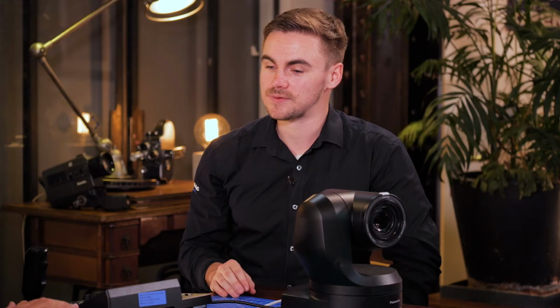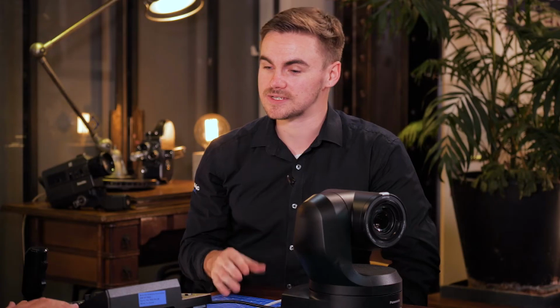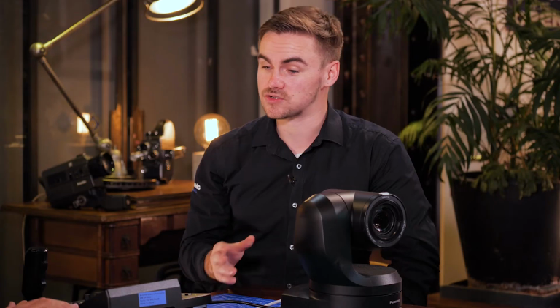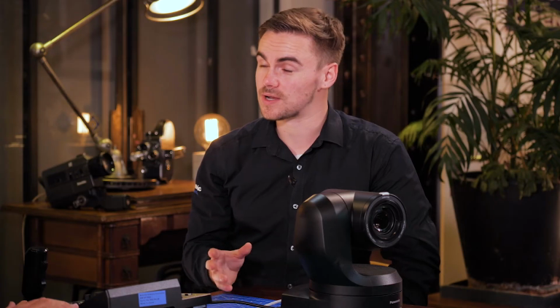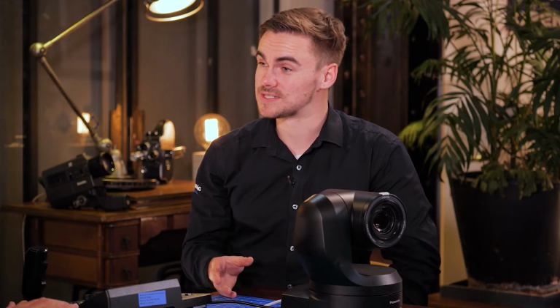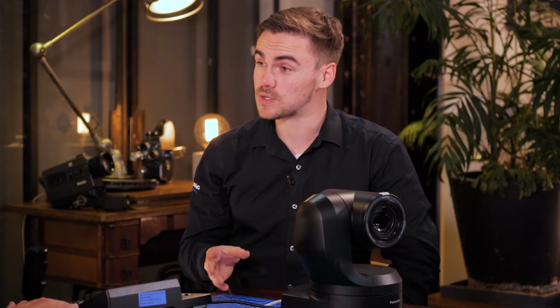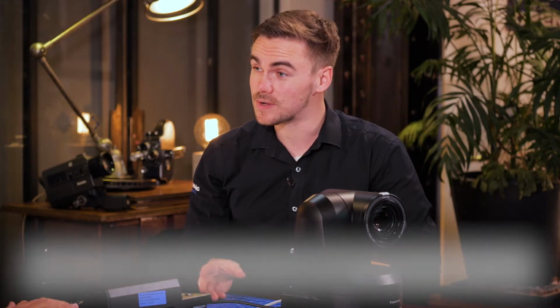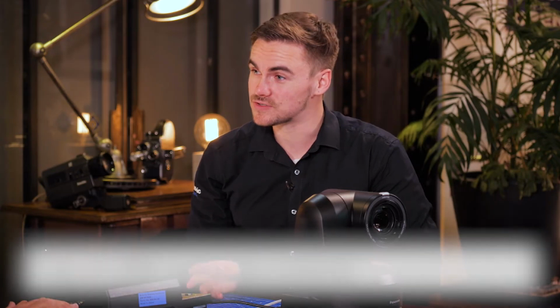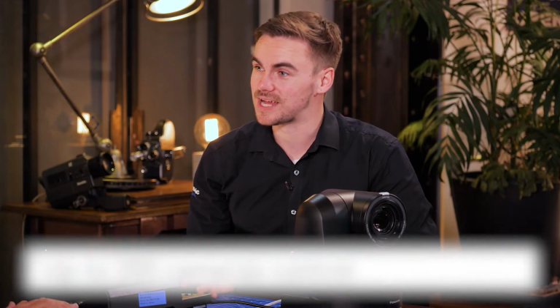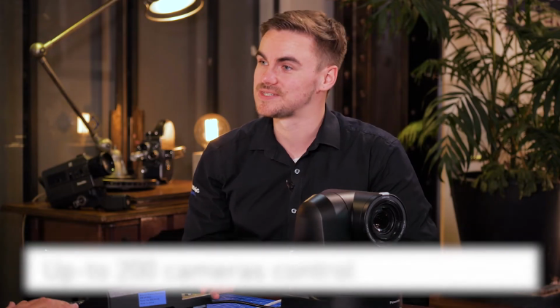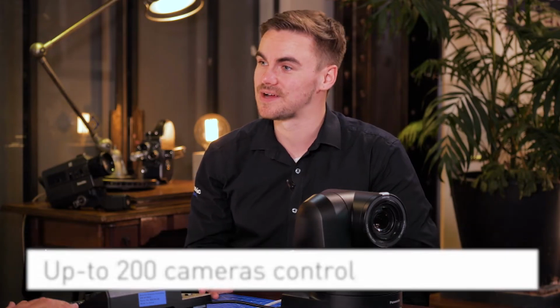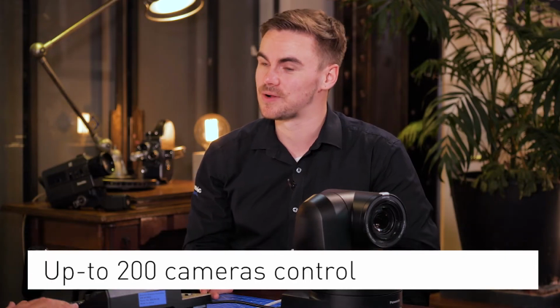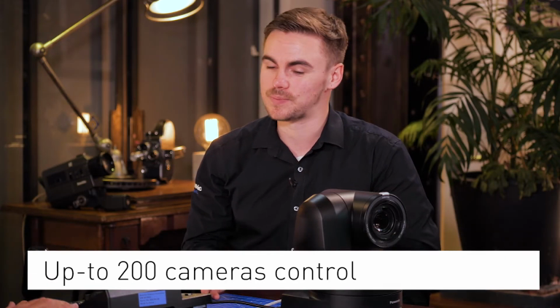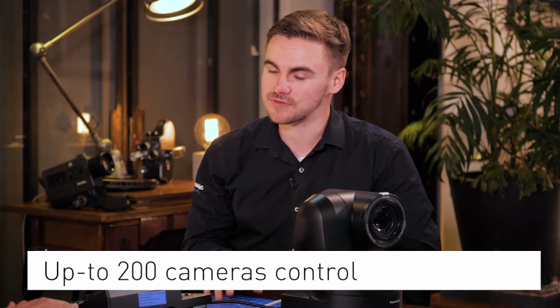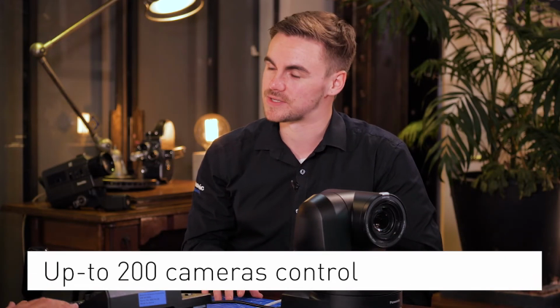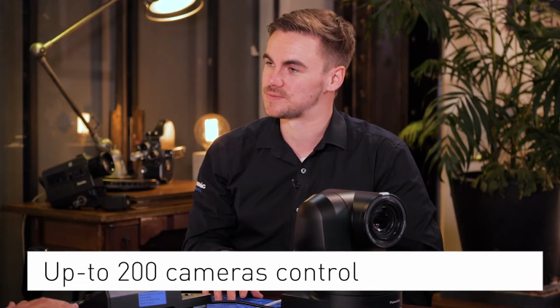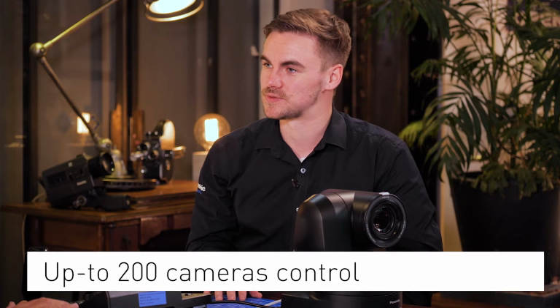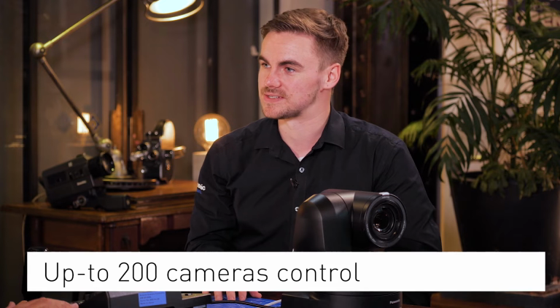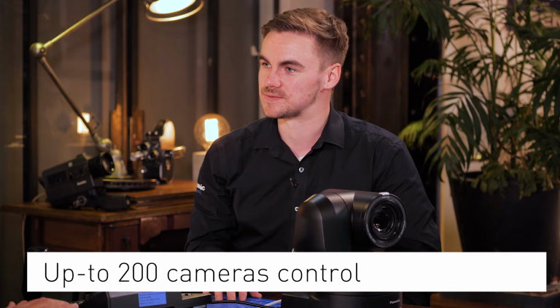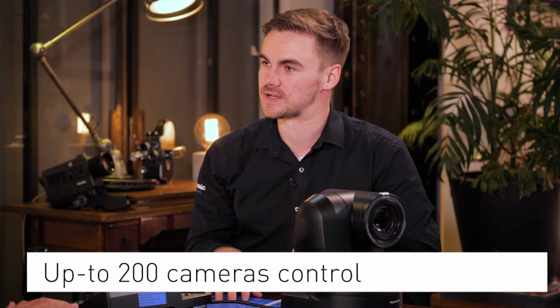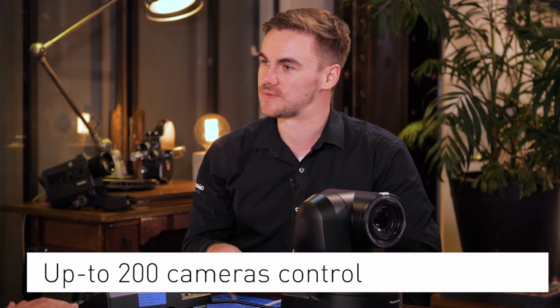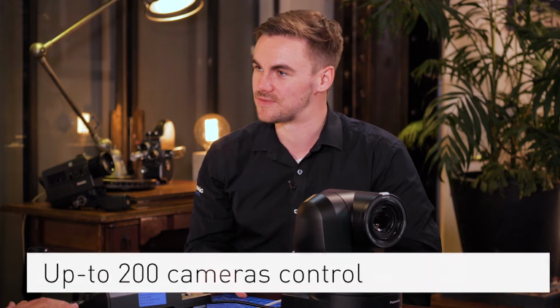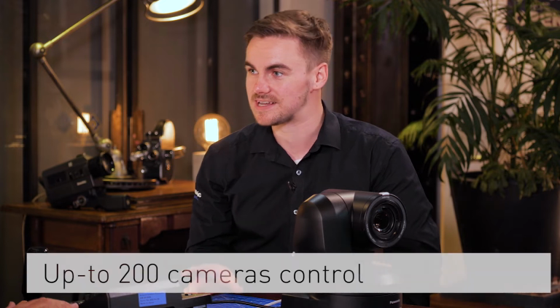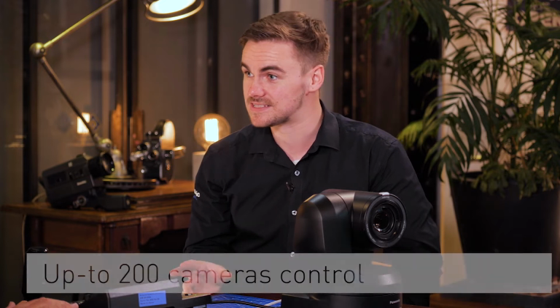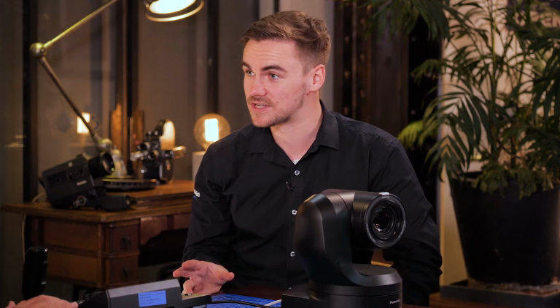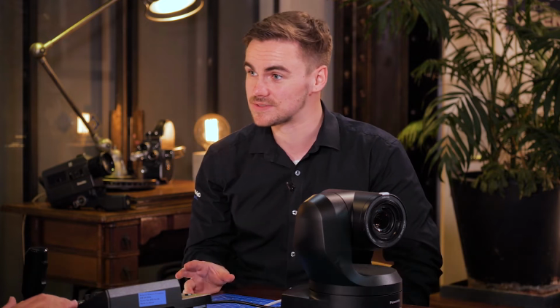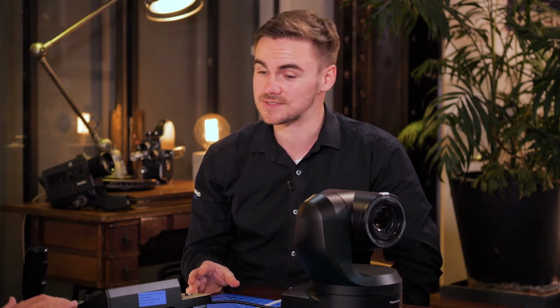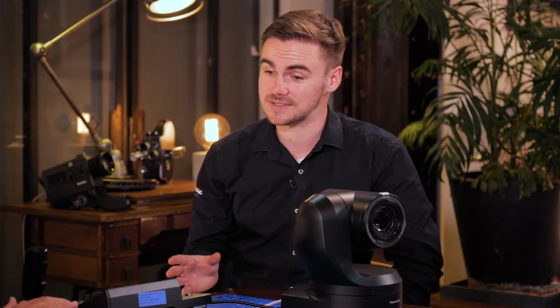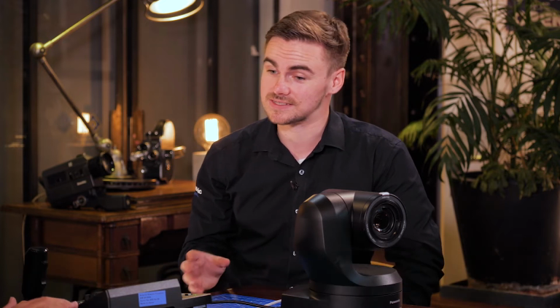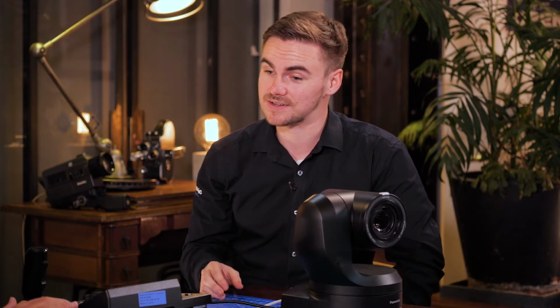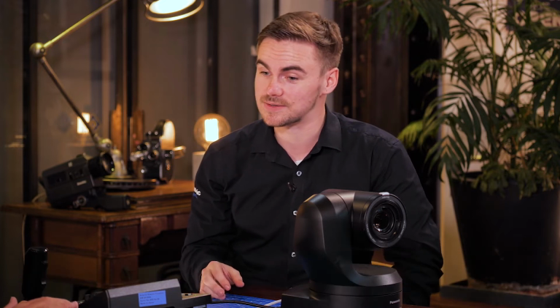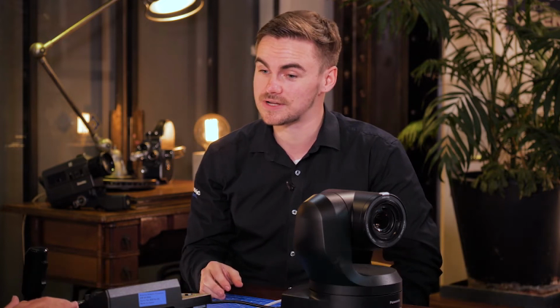We can now control up to 200 cameras — a big request from broadcasters working within reality shows, which is a nice upgrade.